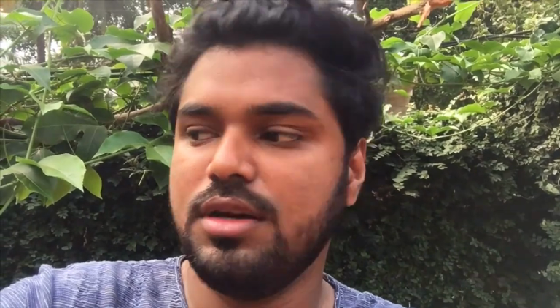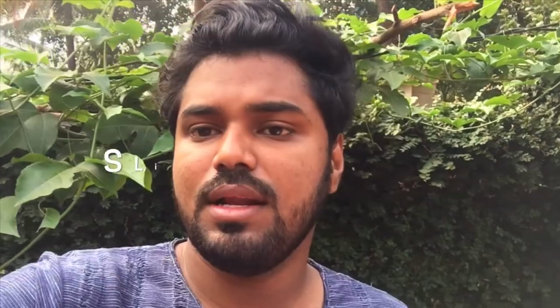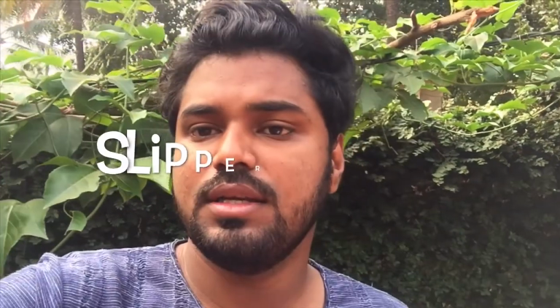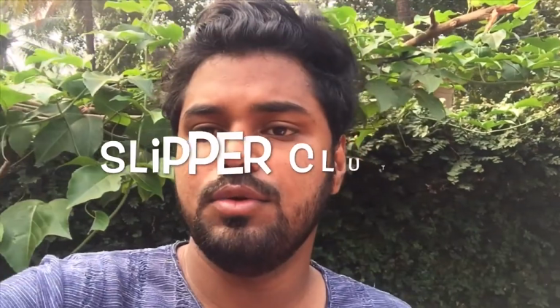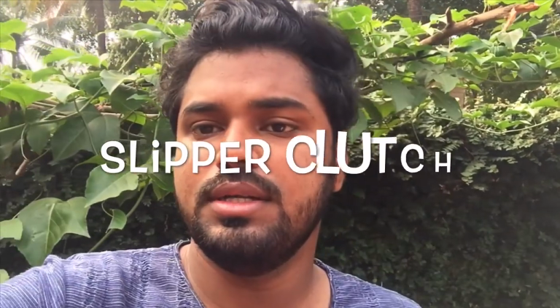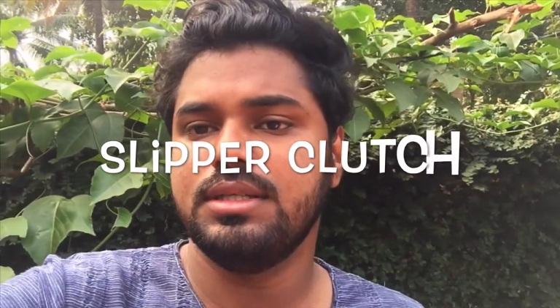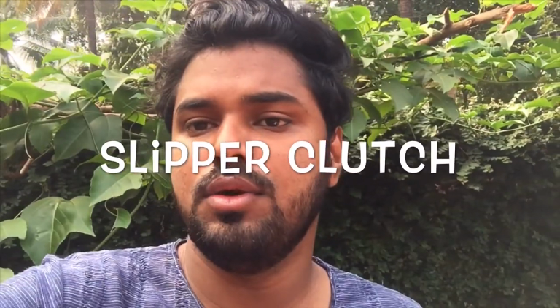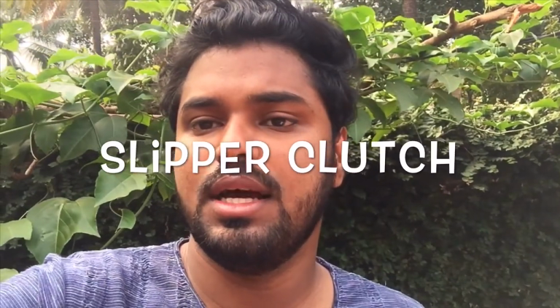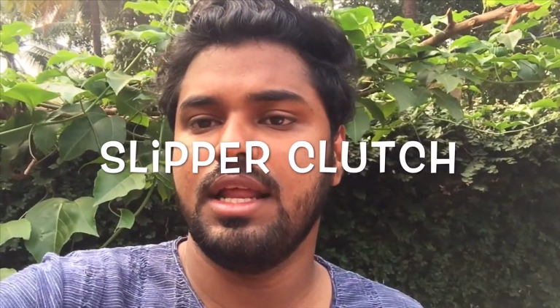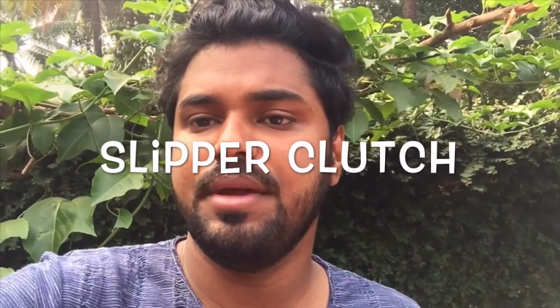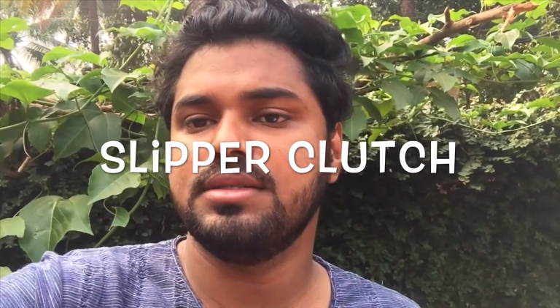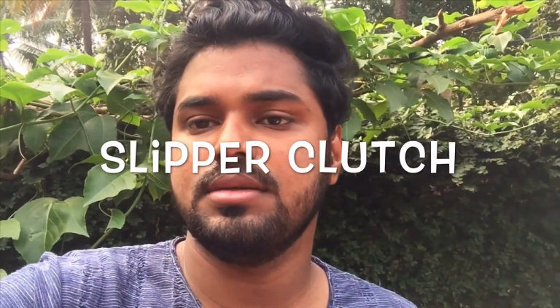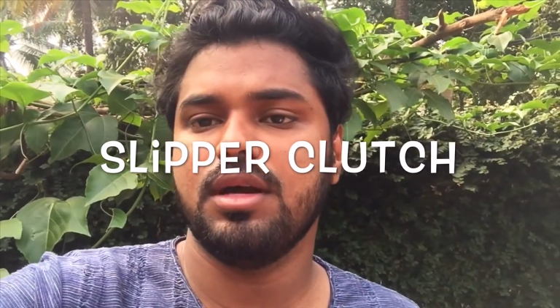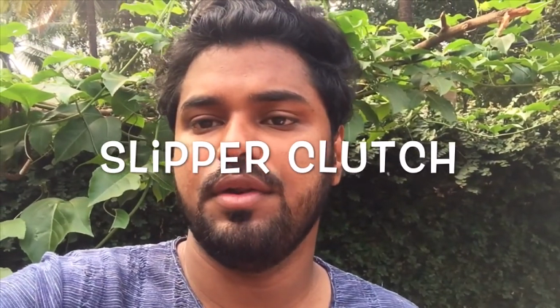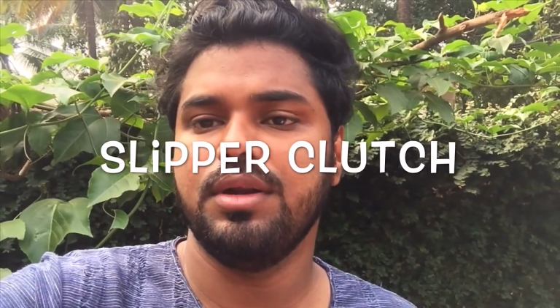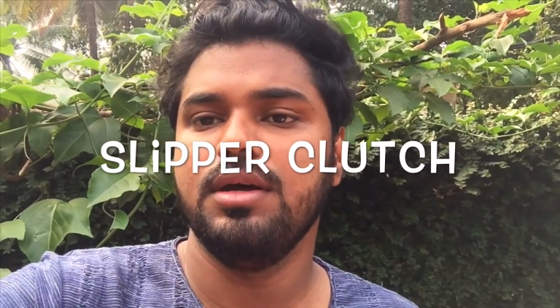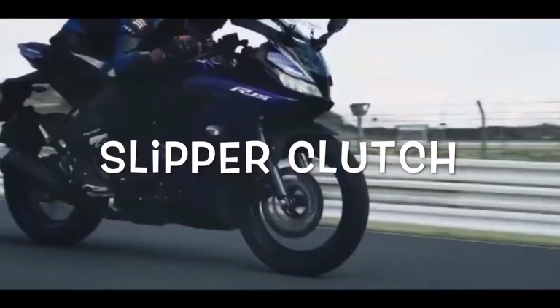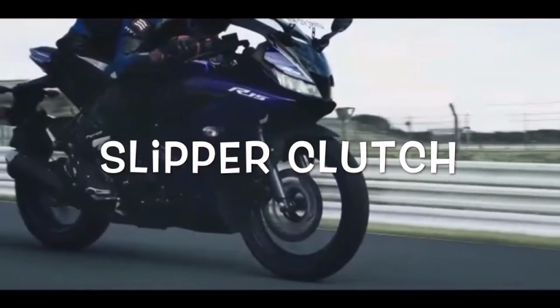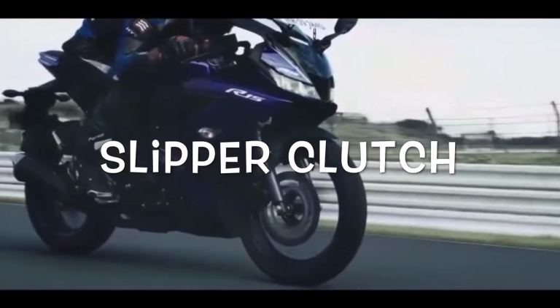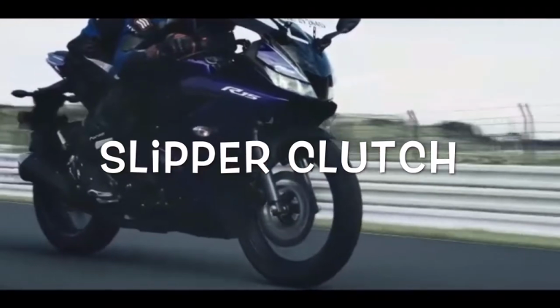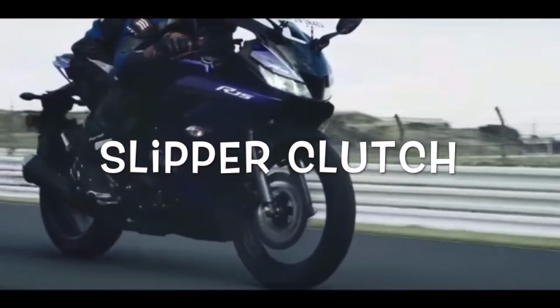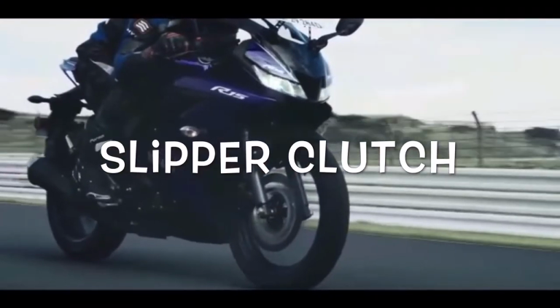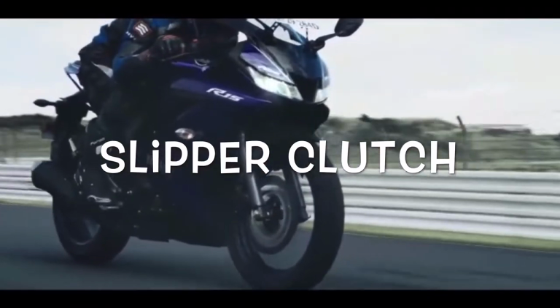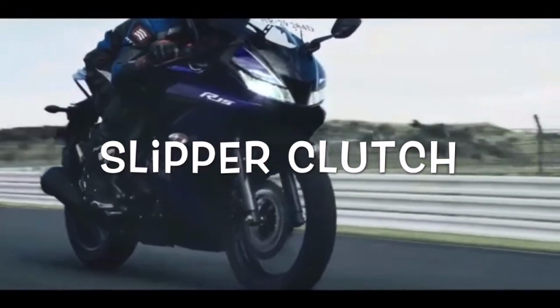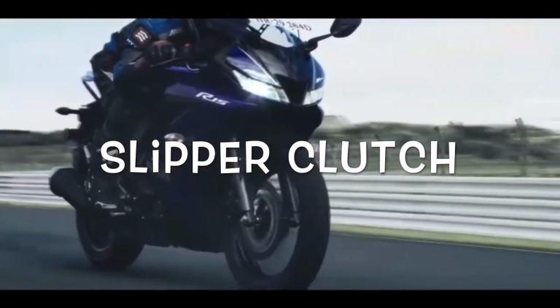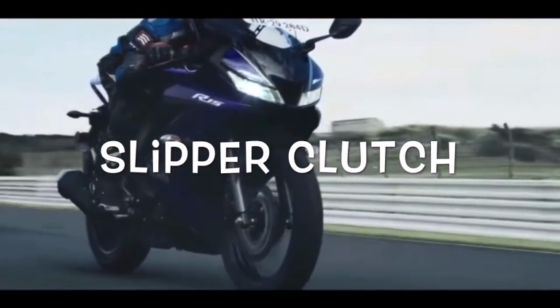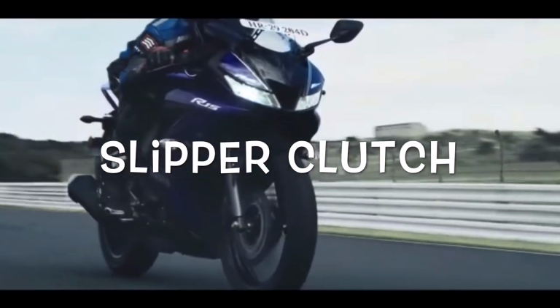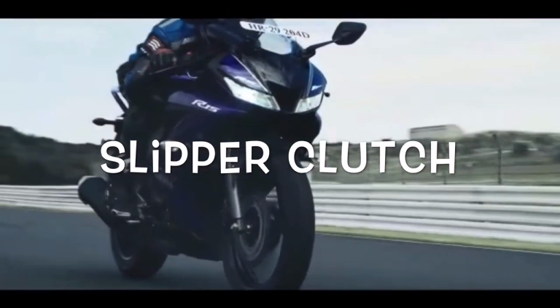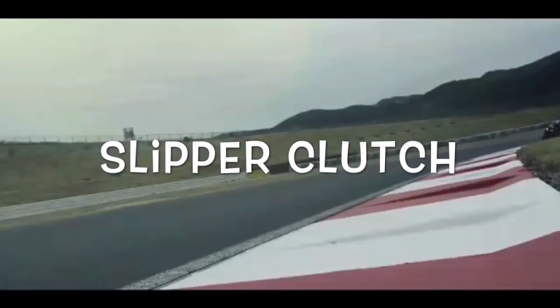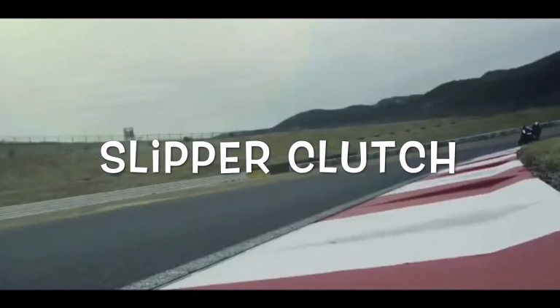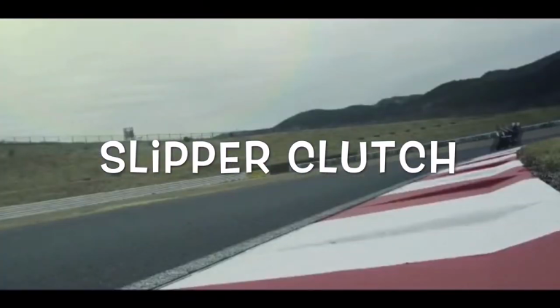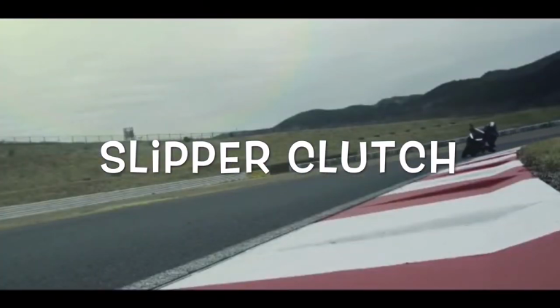The braking system is dual-disc with dual-channel ABS. The front suspension is an inverted fork, and the rear uses a monoshock.